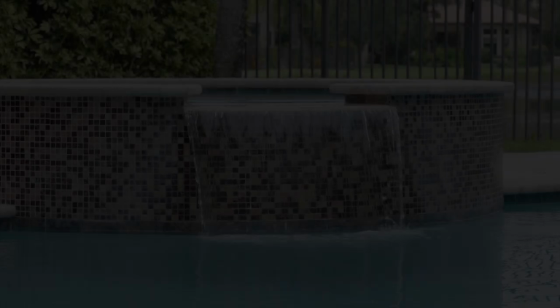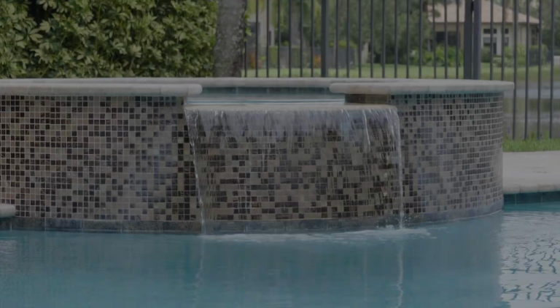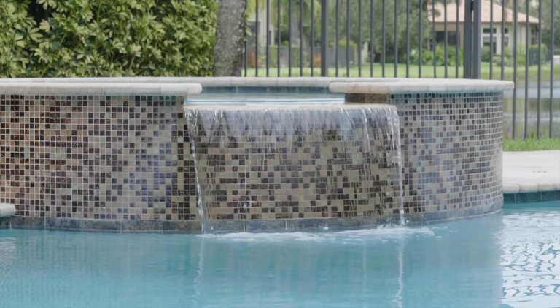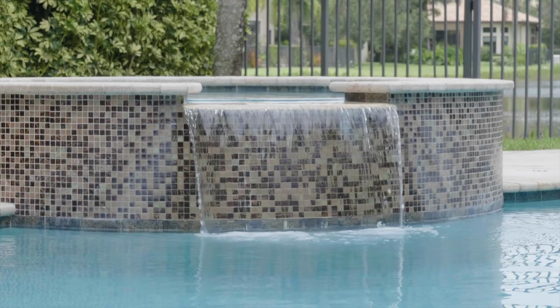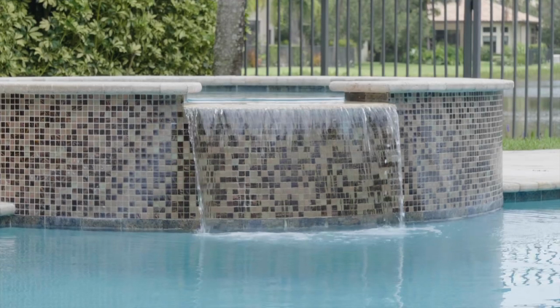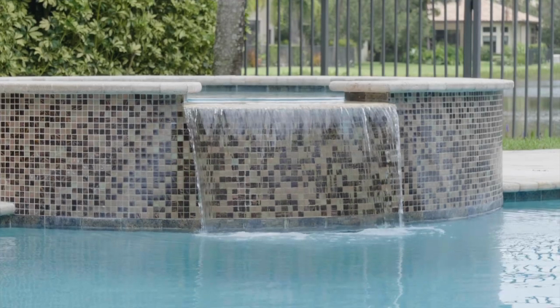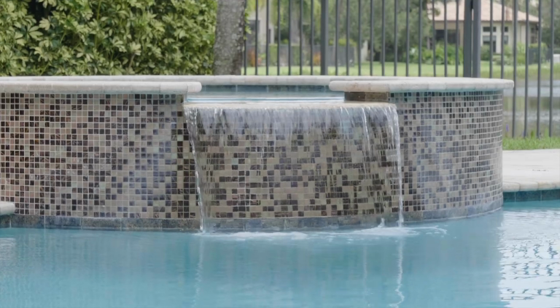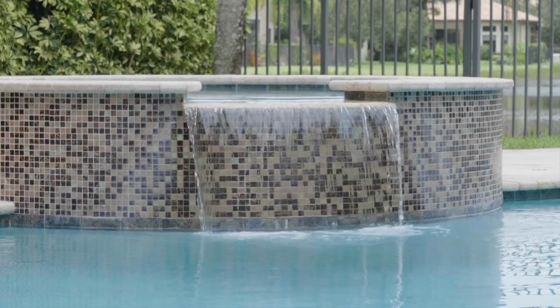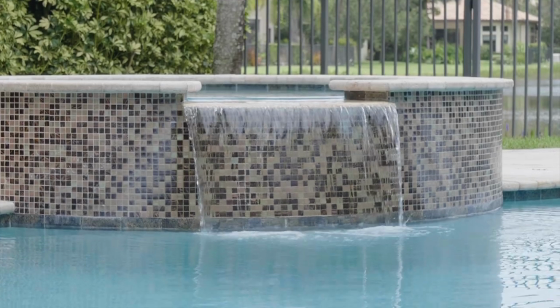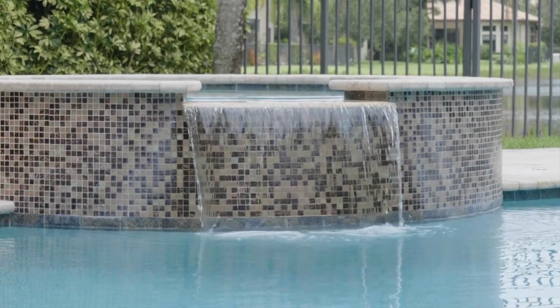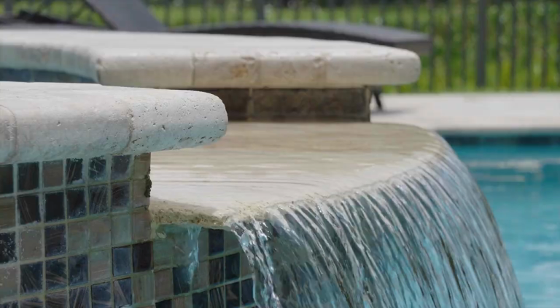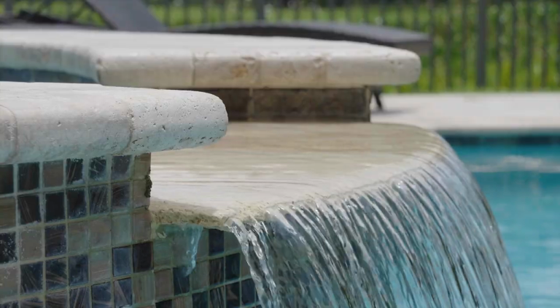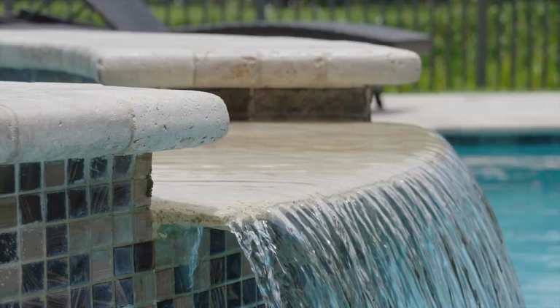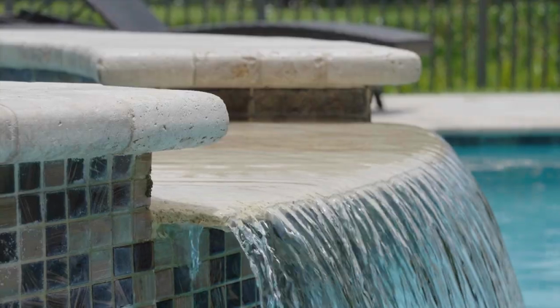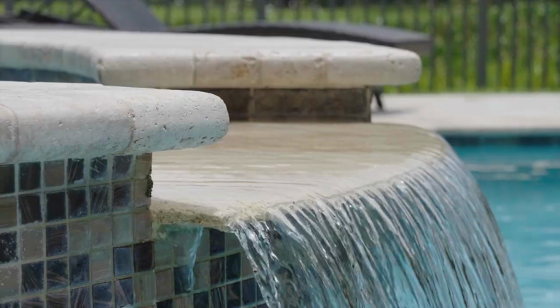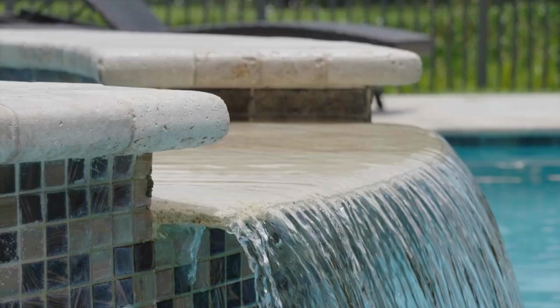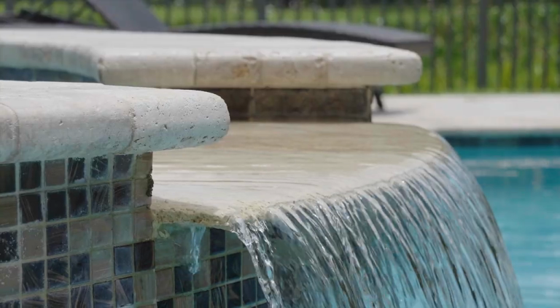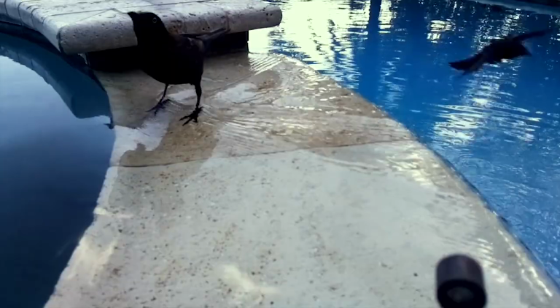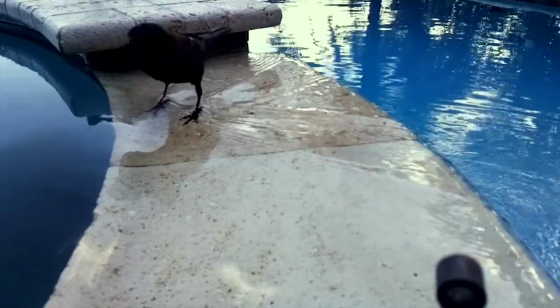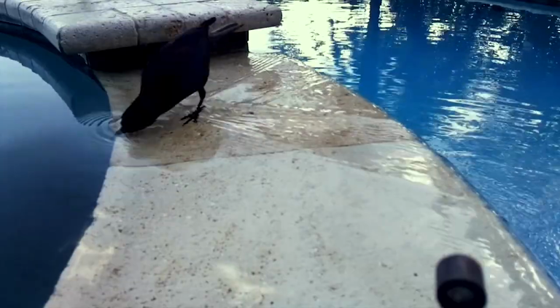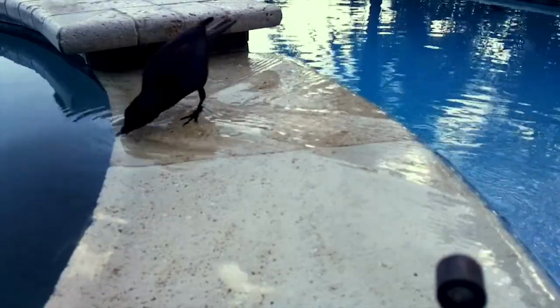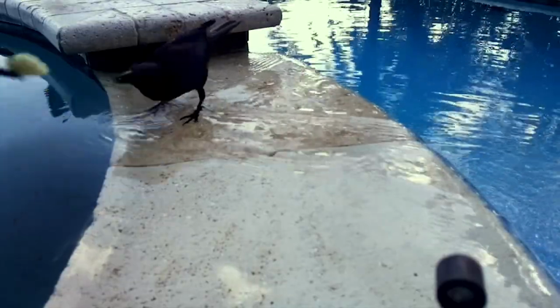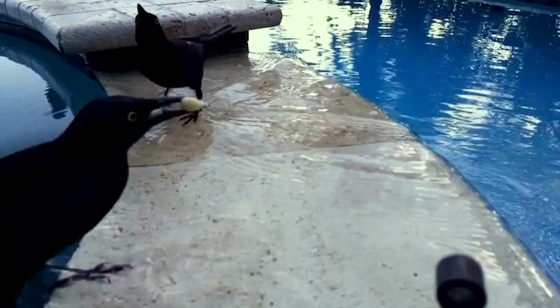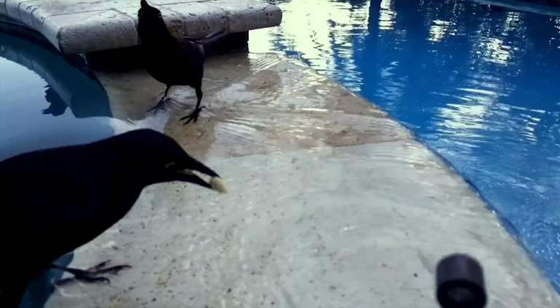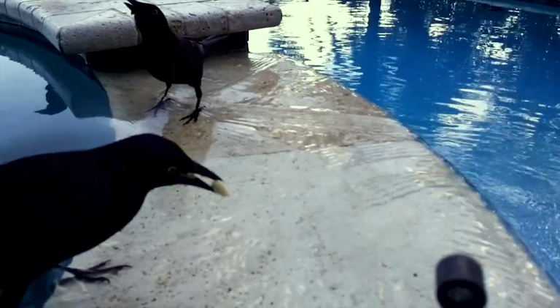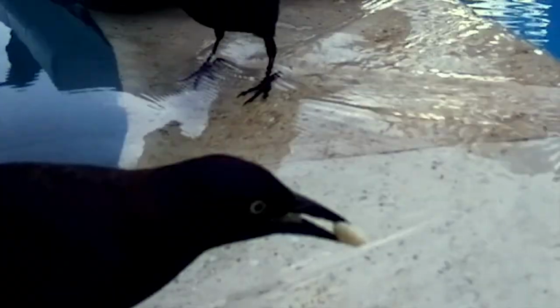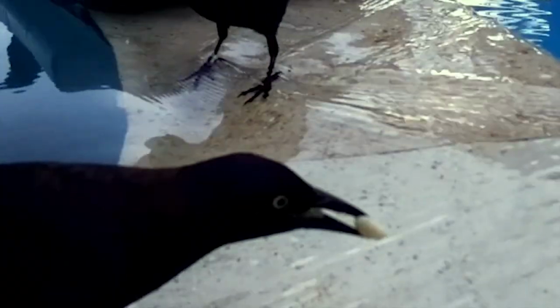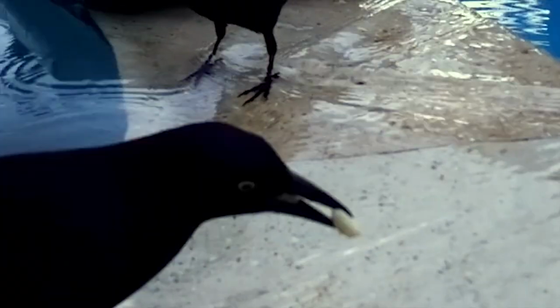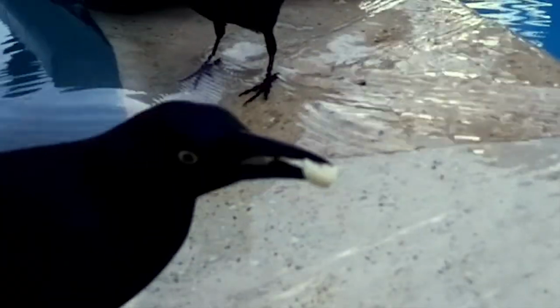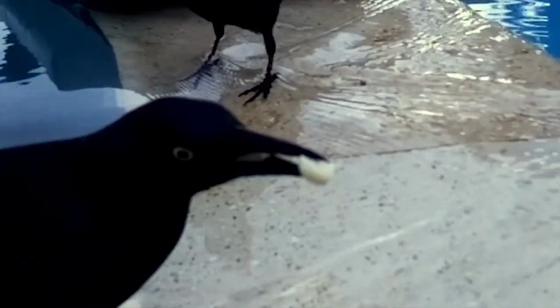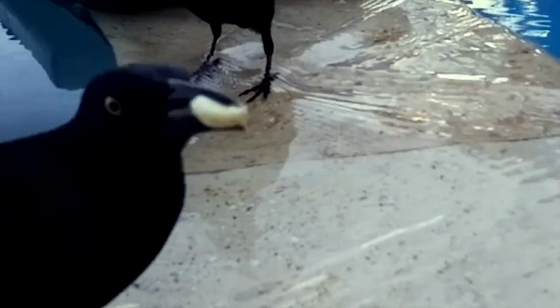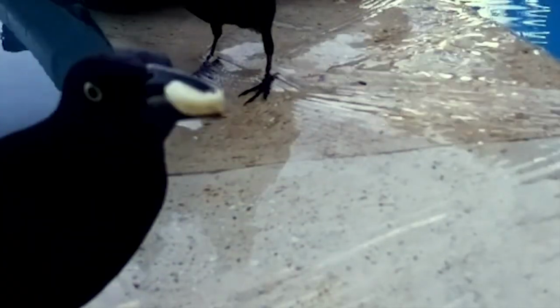This is a nice water feature on our pool, but unfortunately, grackles like it too. And they've been known to use it for more than bathing.